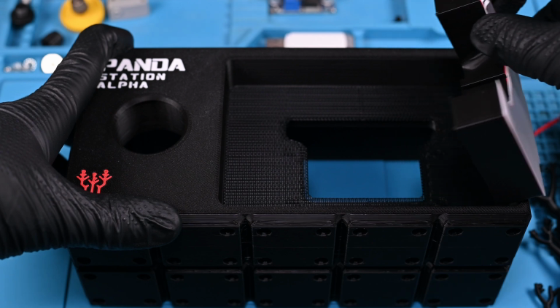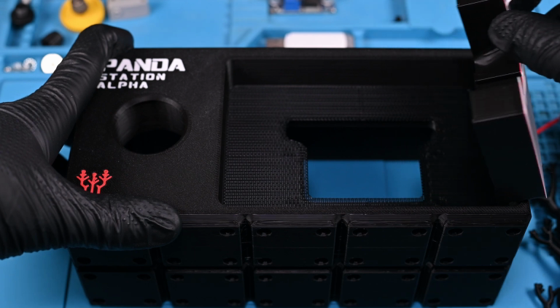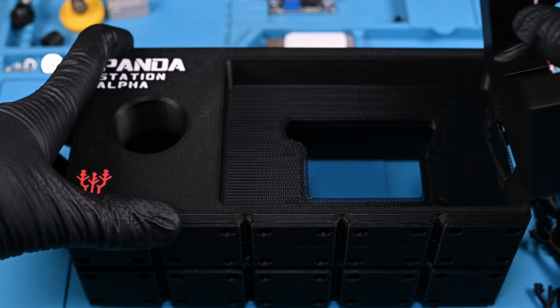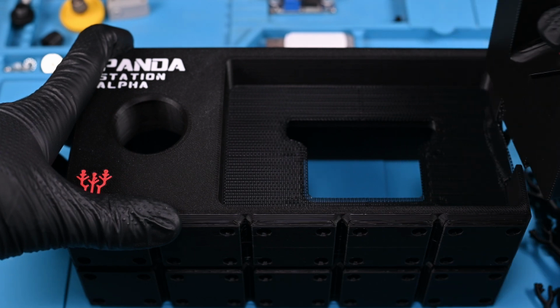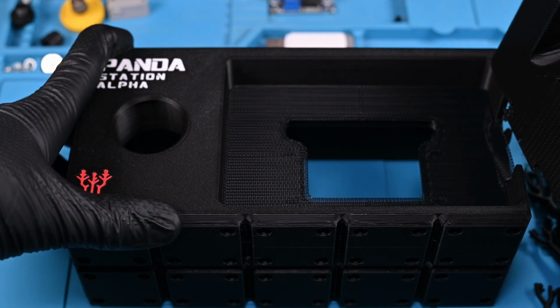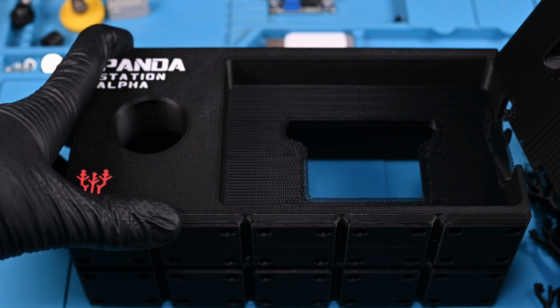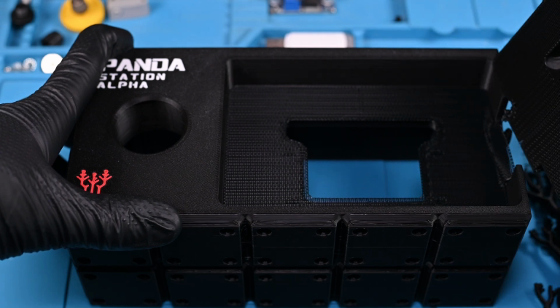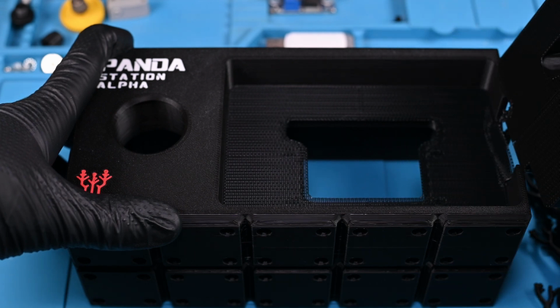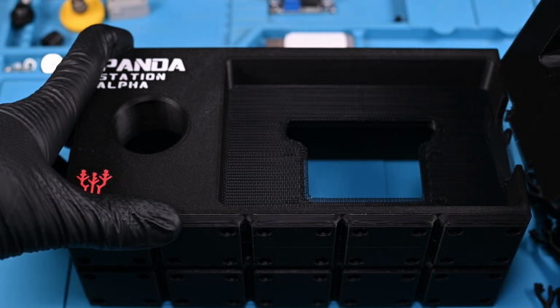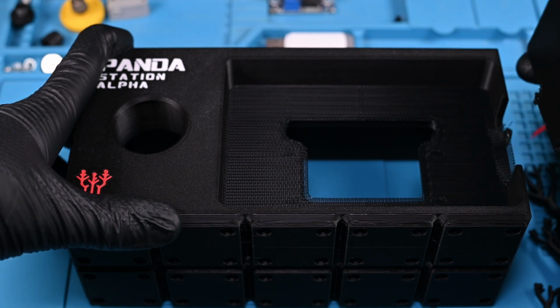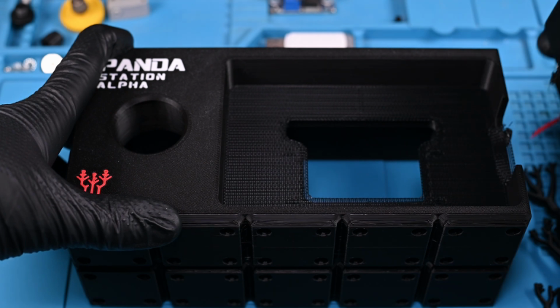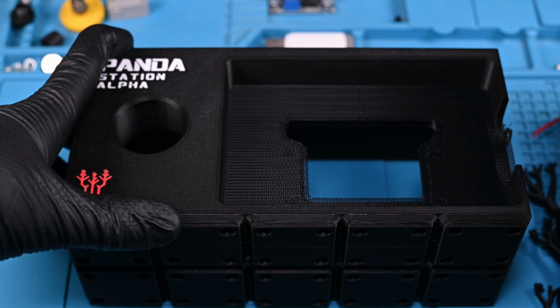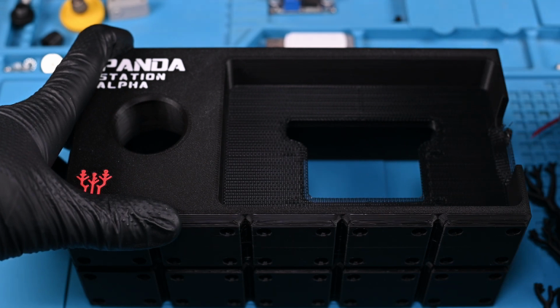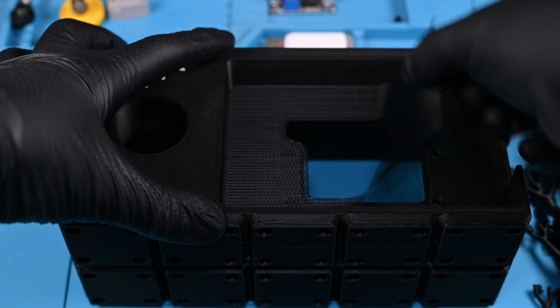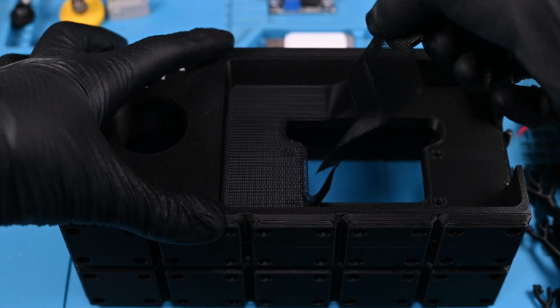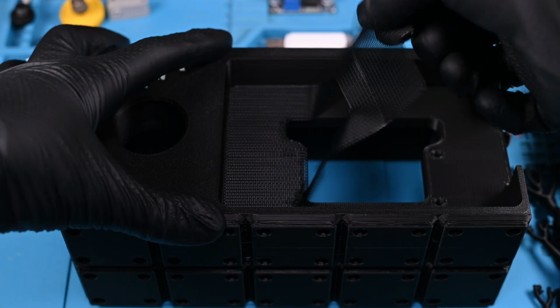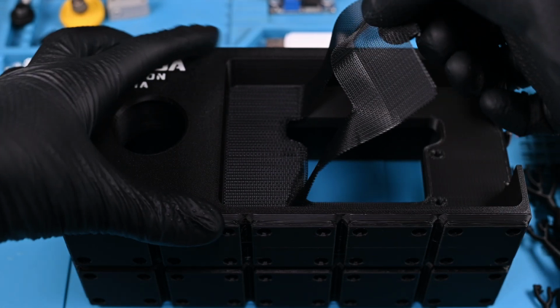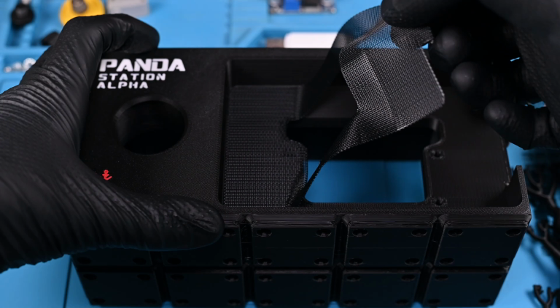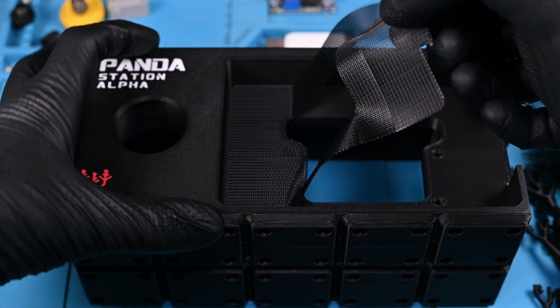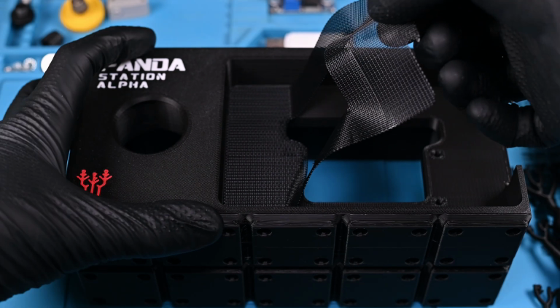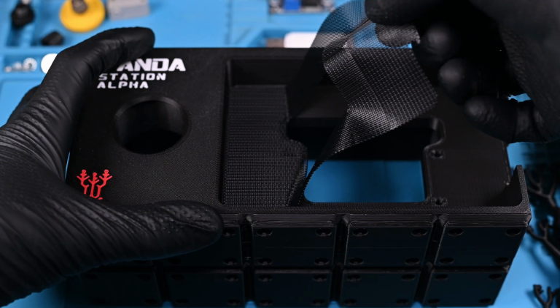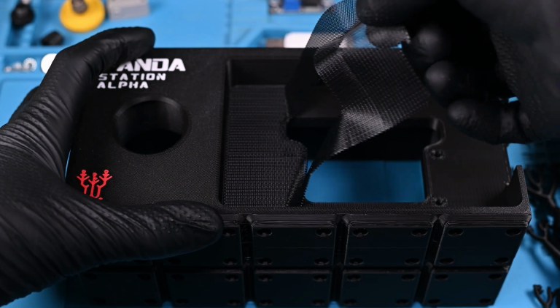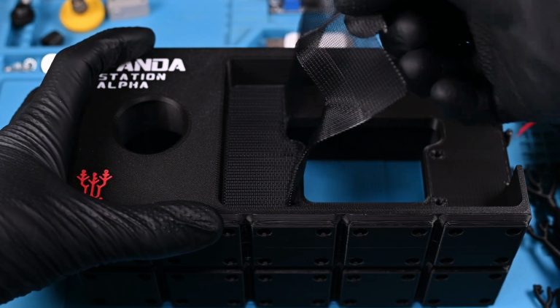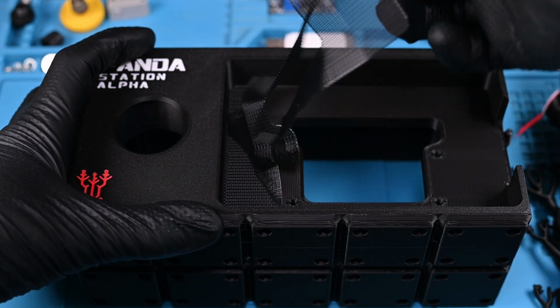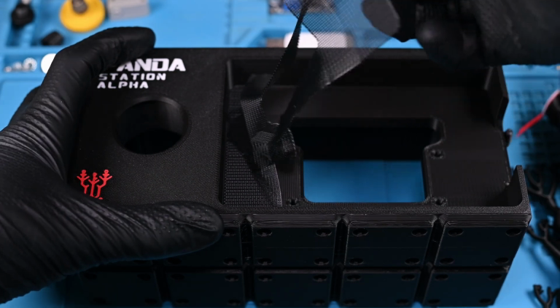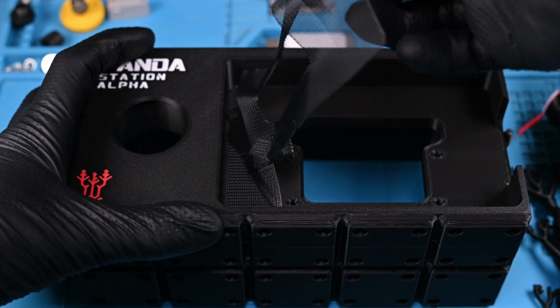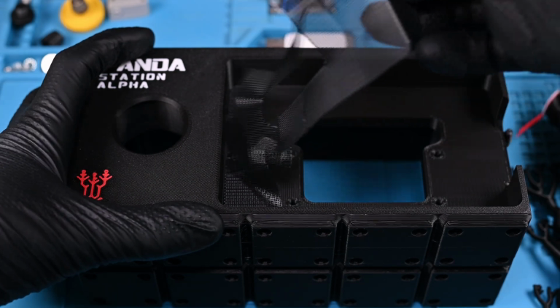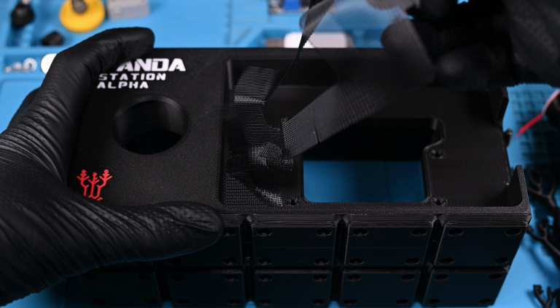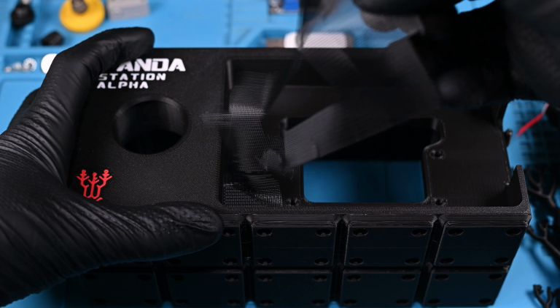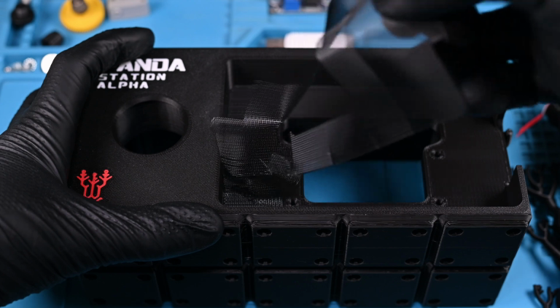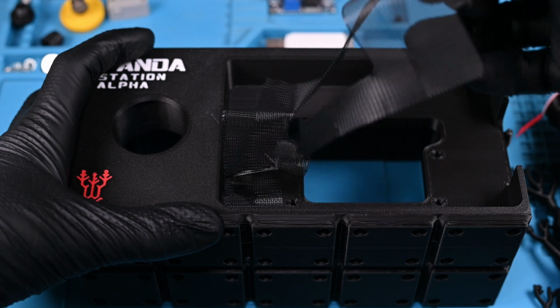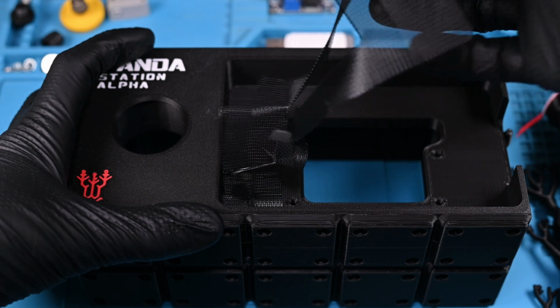Could I 3D print my own window screens? Maybe if I had that H2D. Be cute.